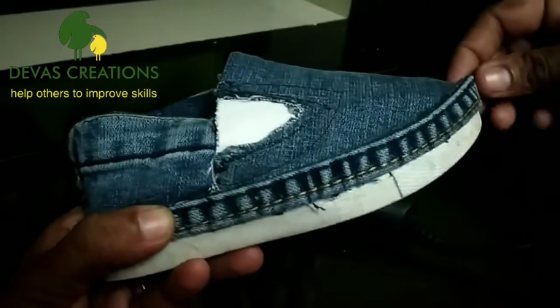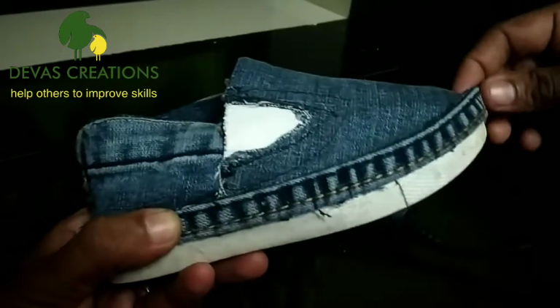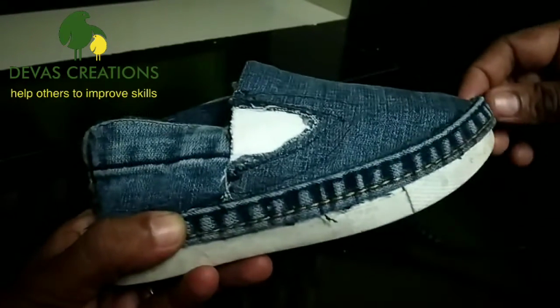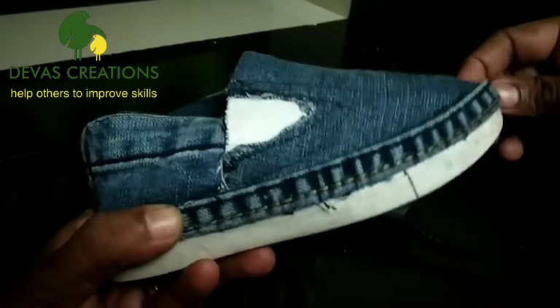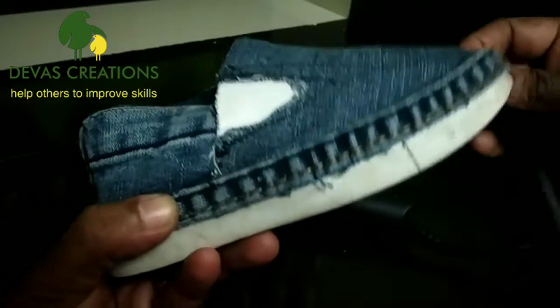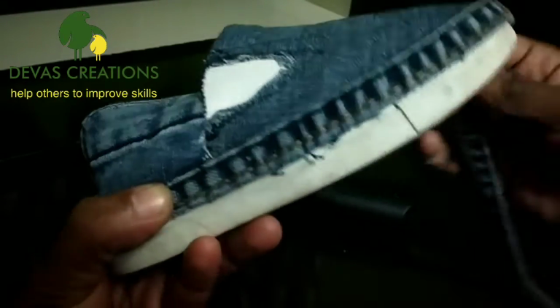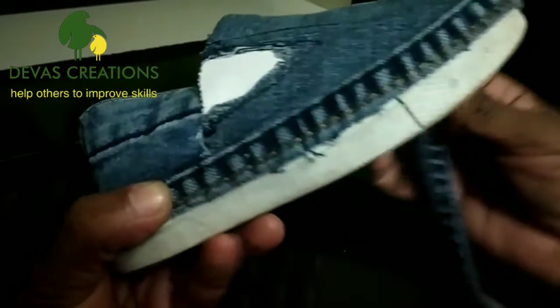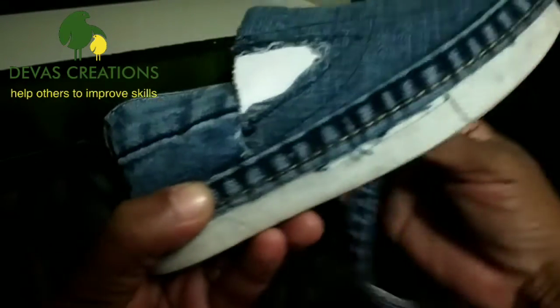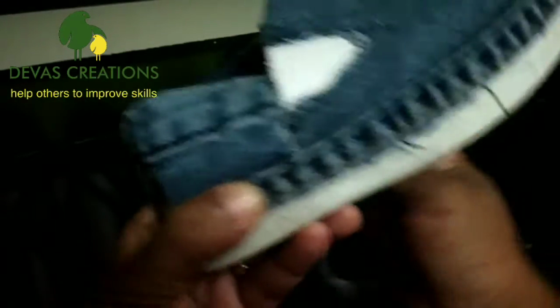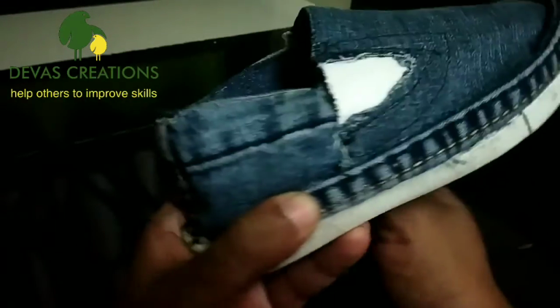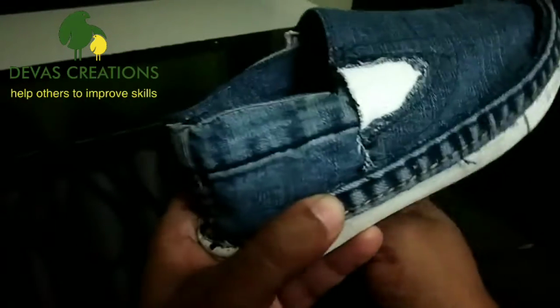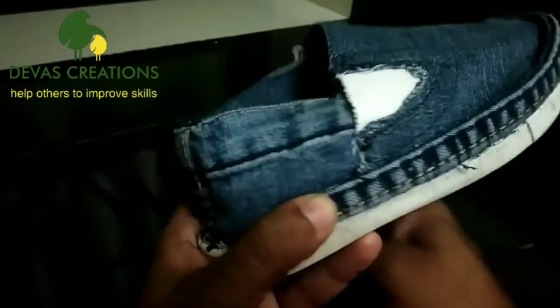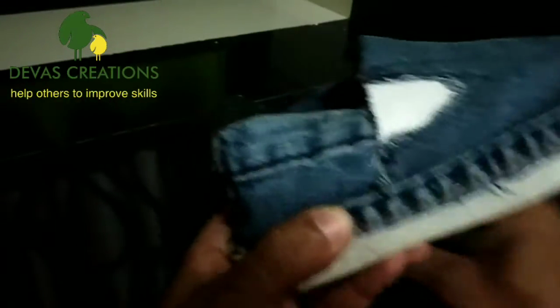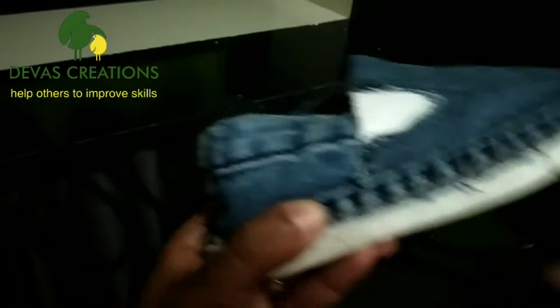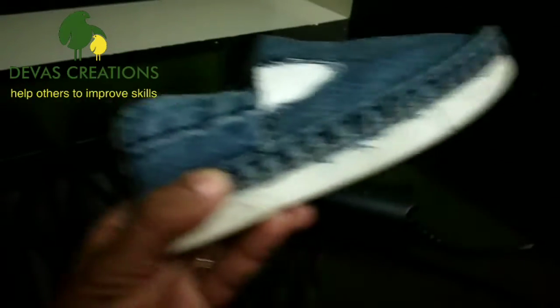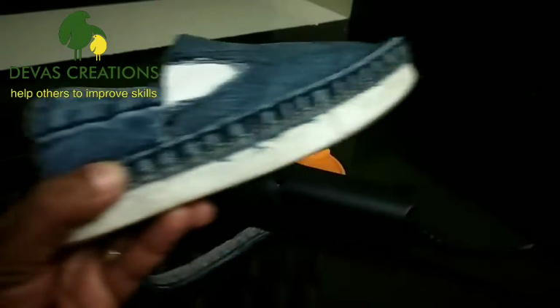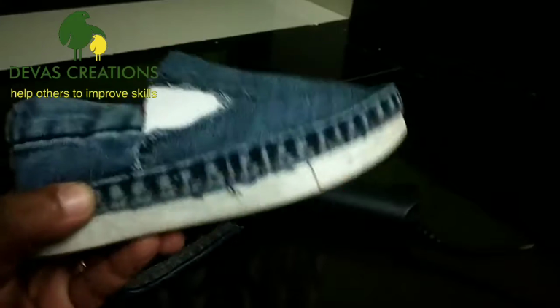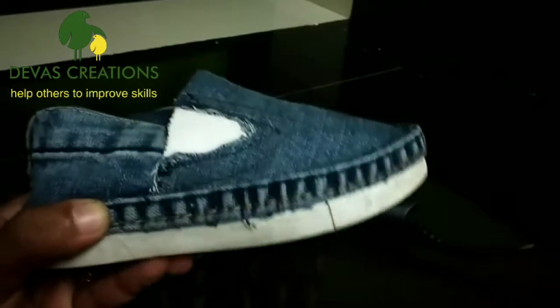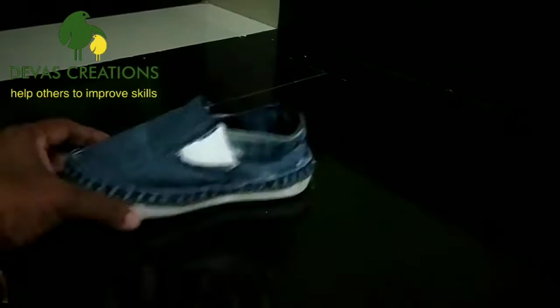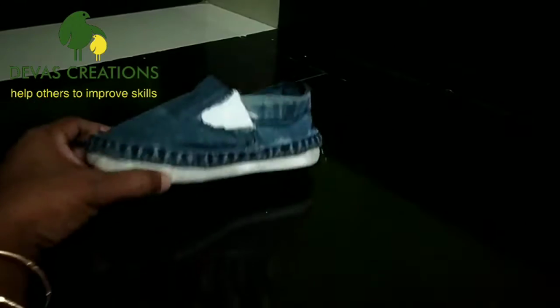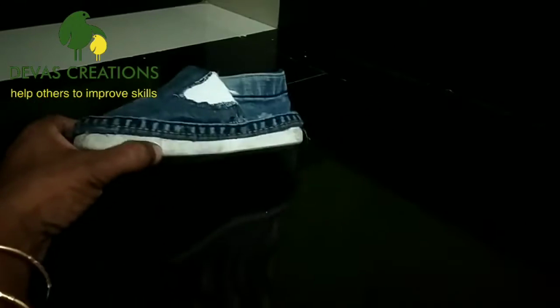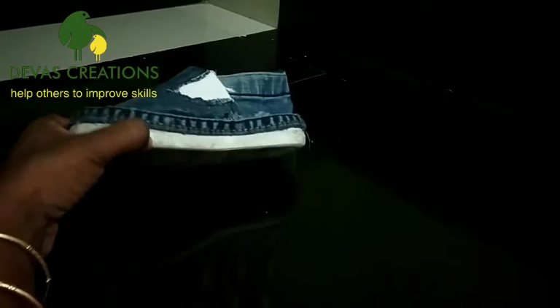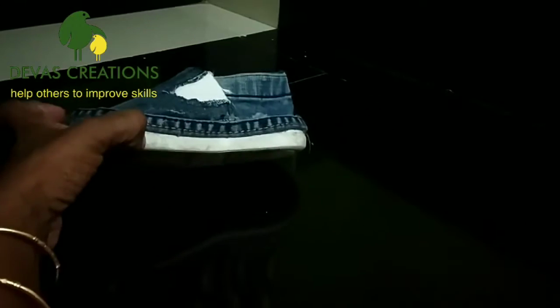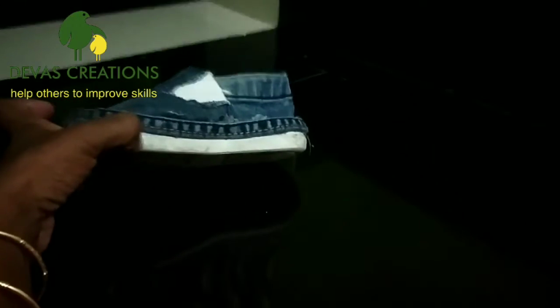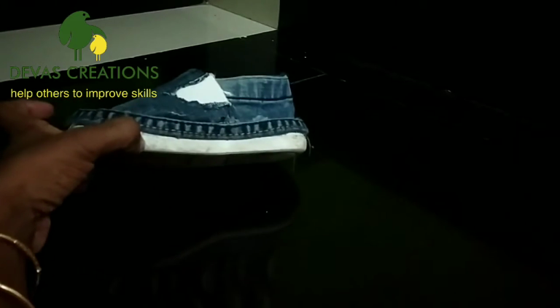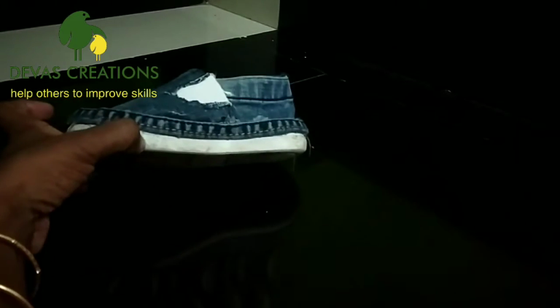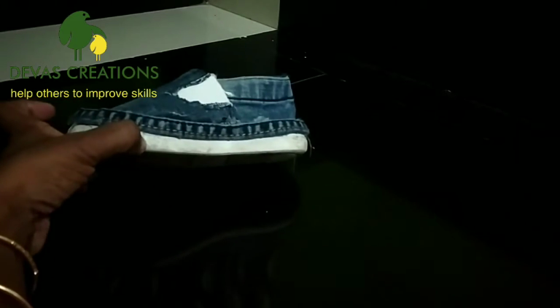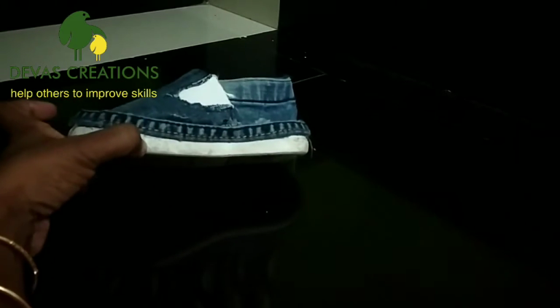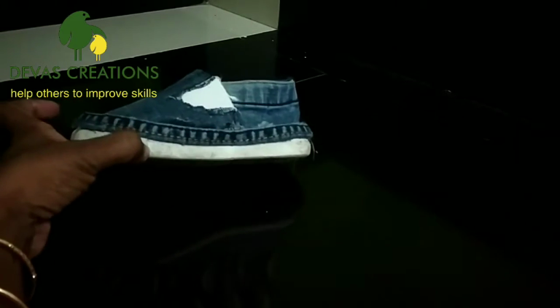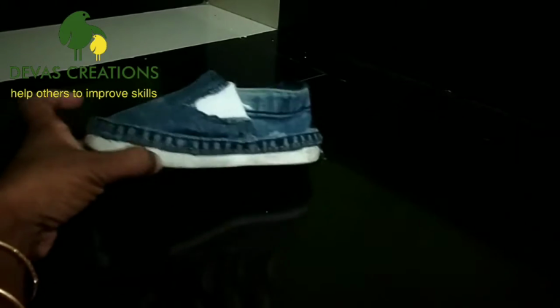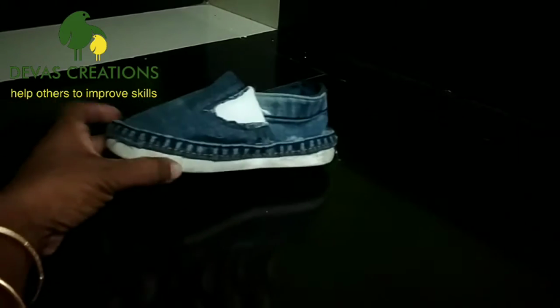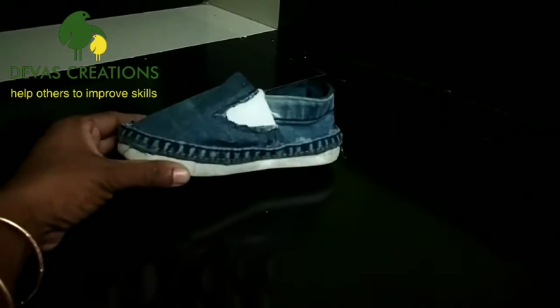Let's take a look at the glue gun. Shoes are ready.